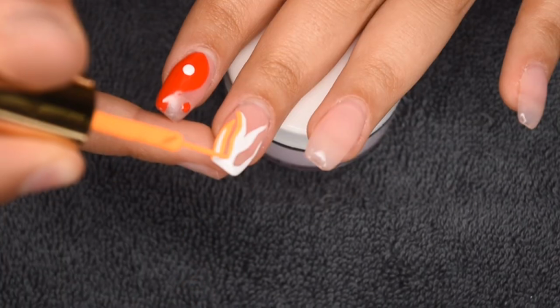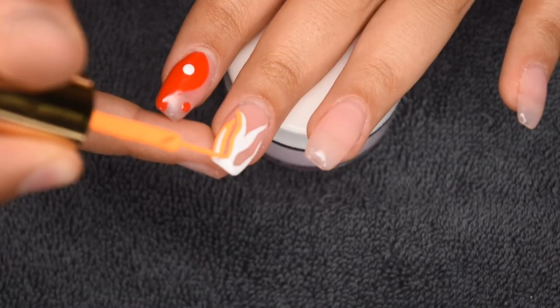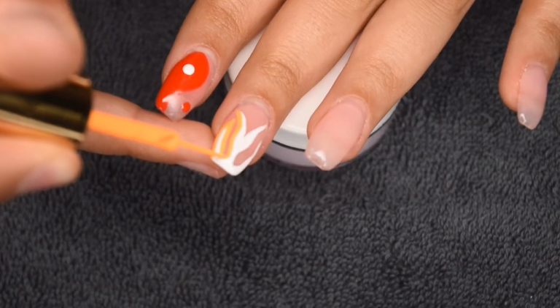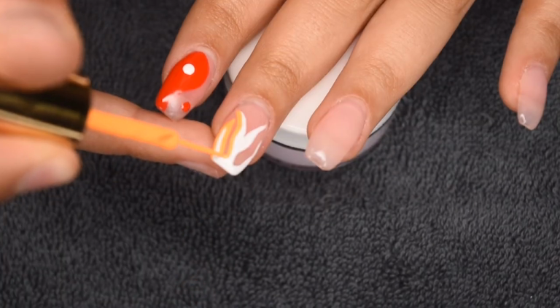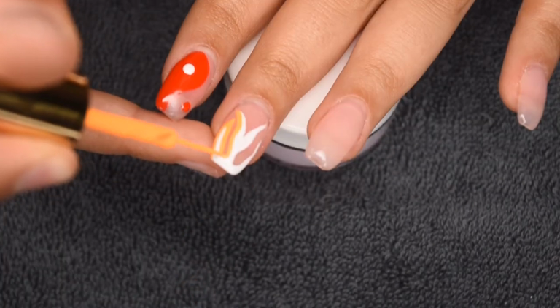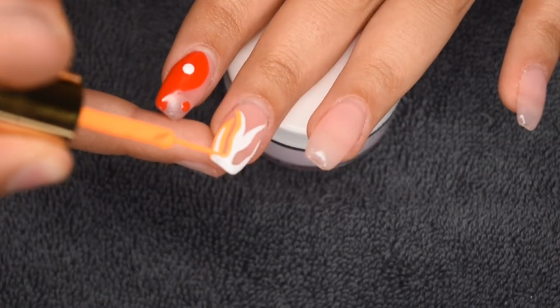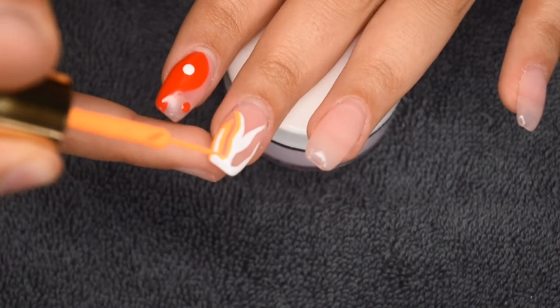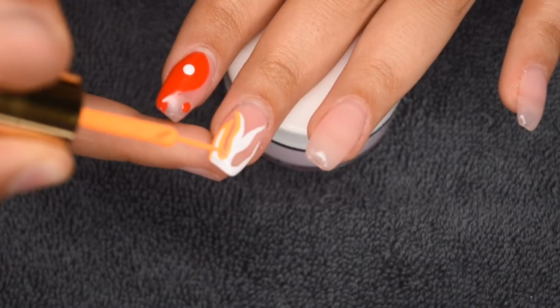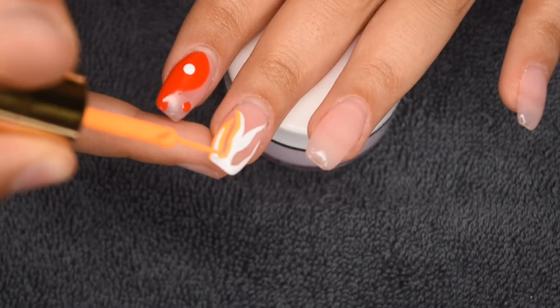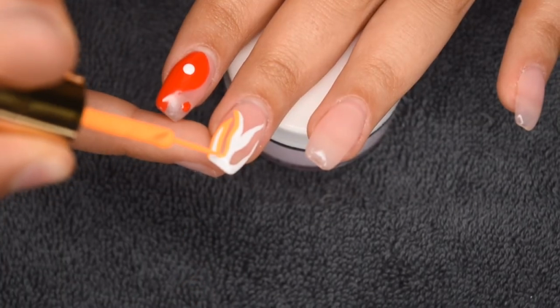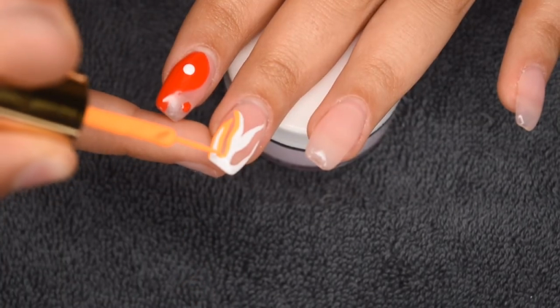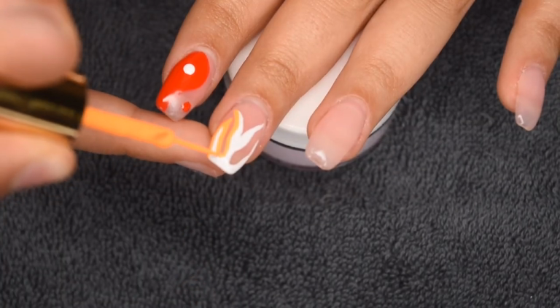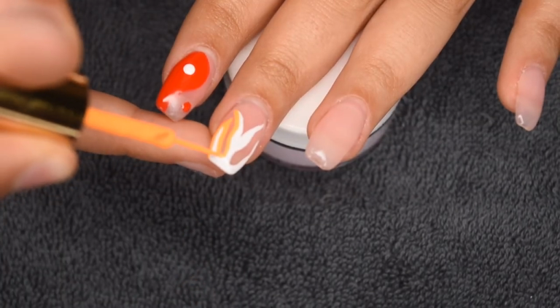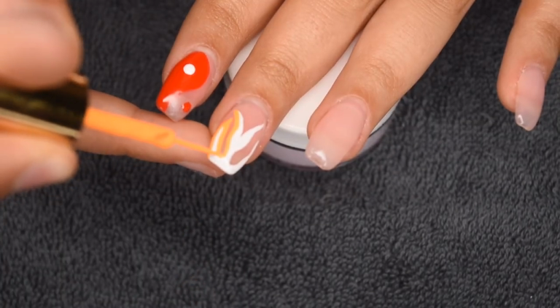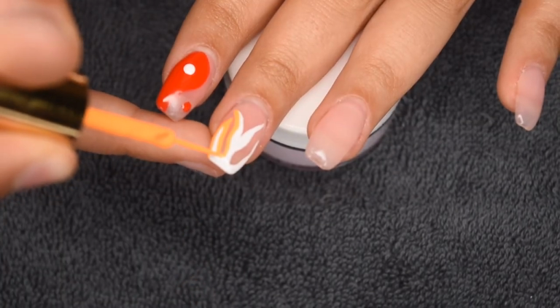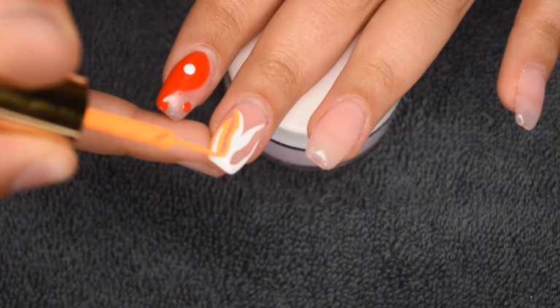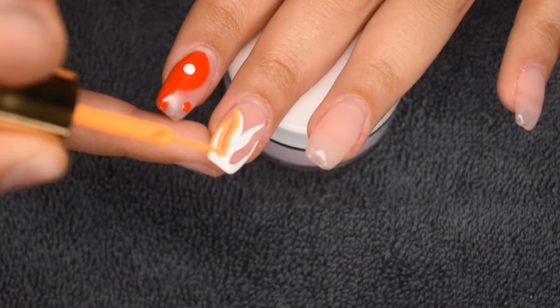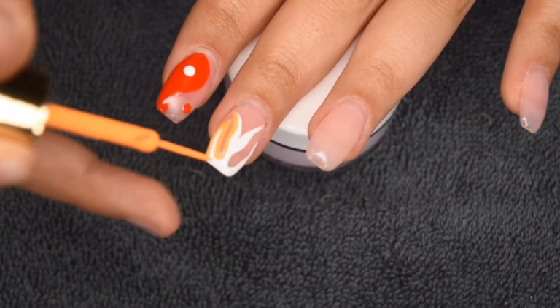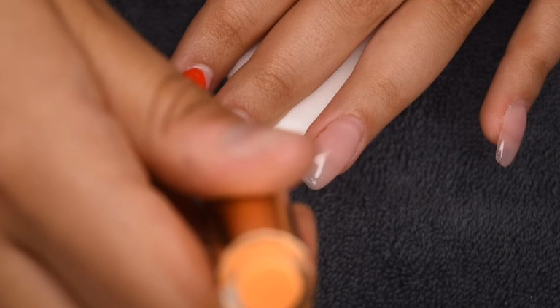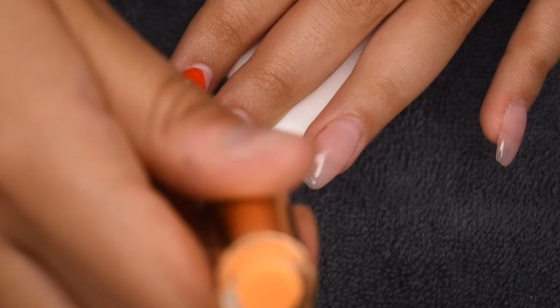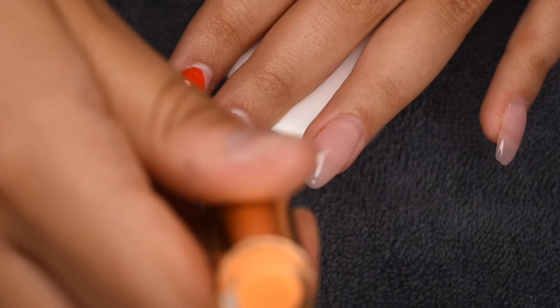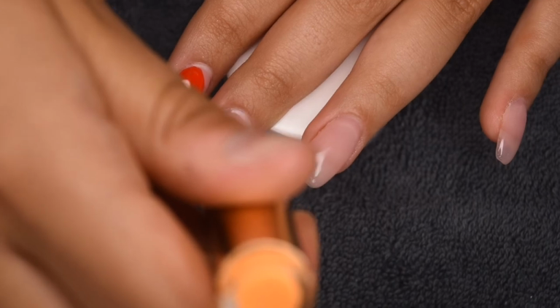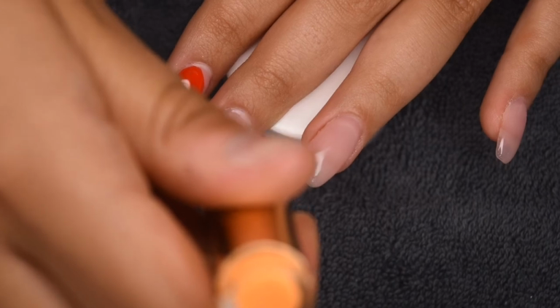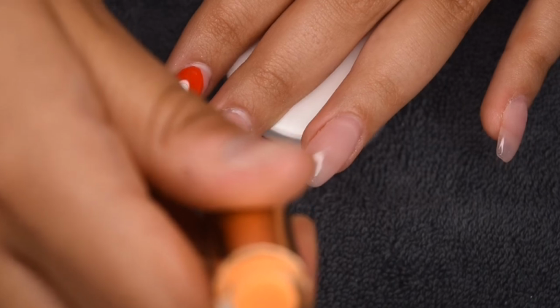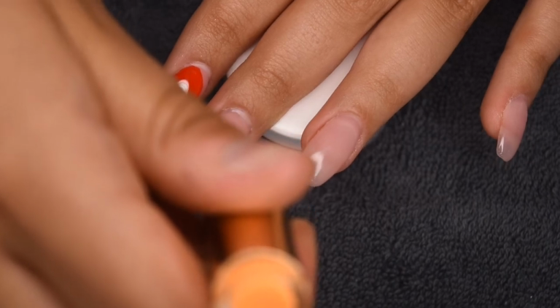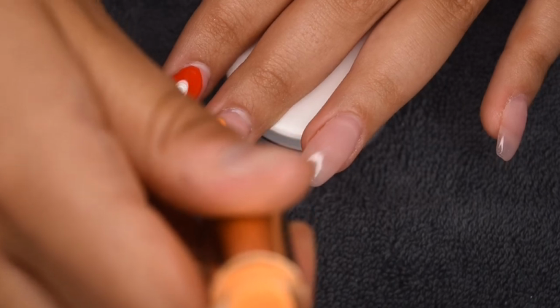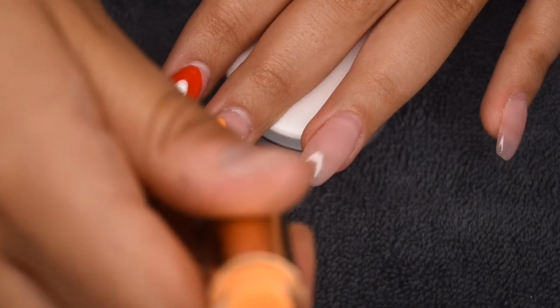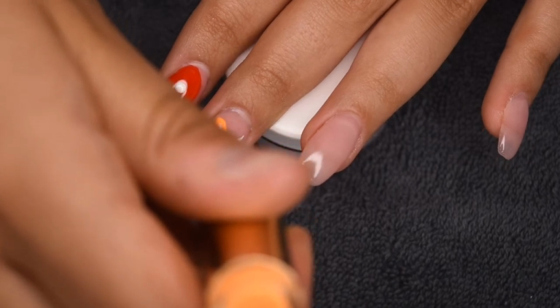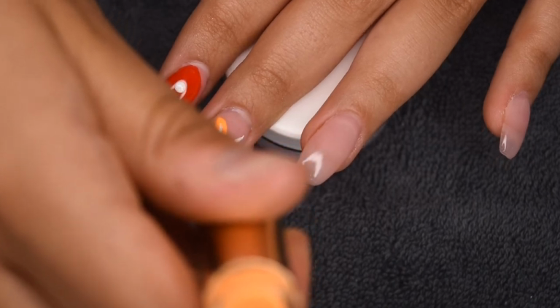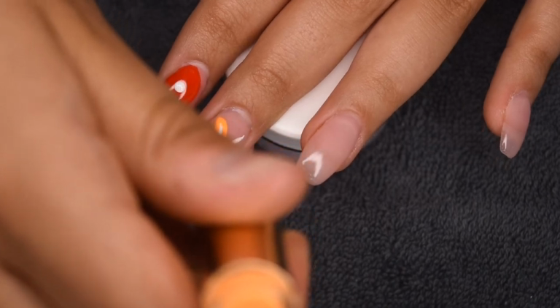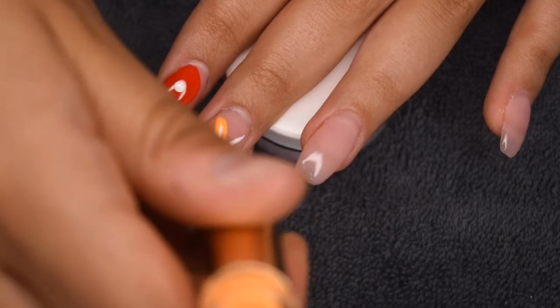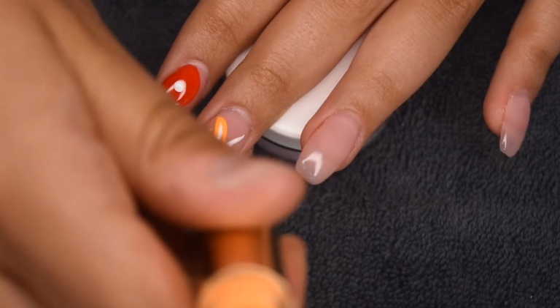So I'm going to finish up doing the orange, and then once again I will cure once I'm happy with the design.